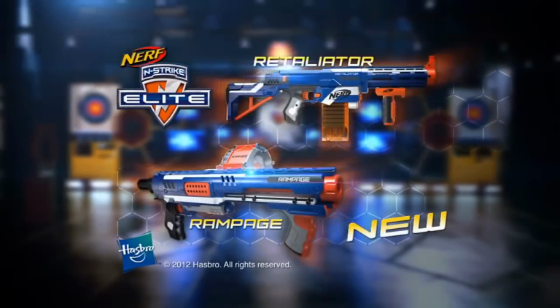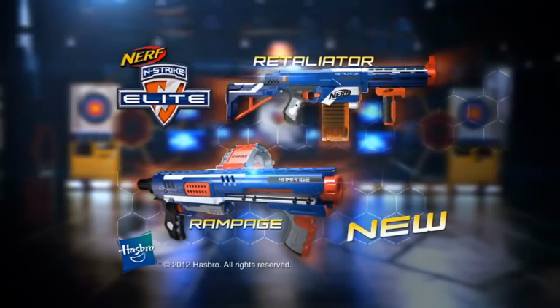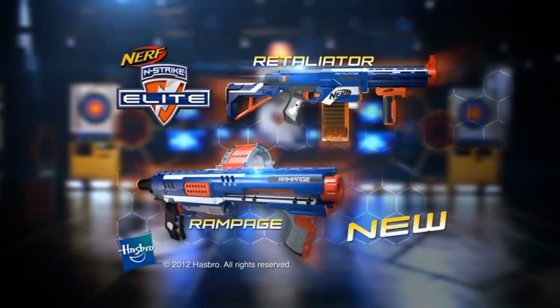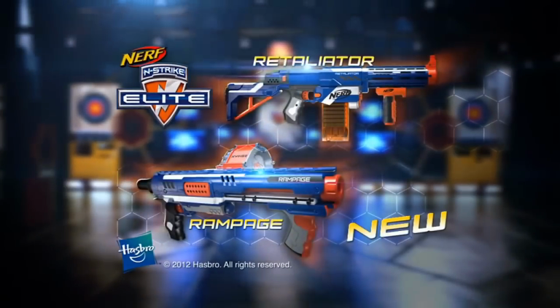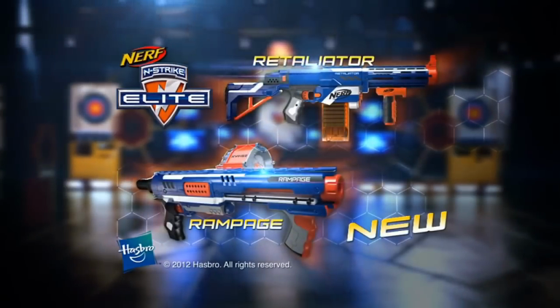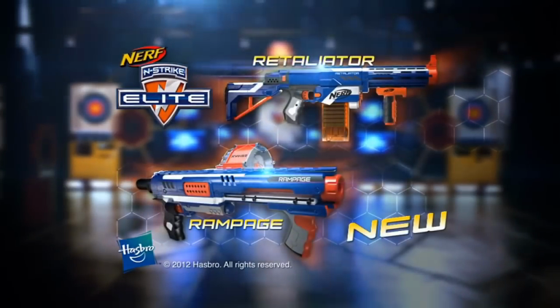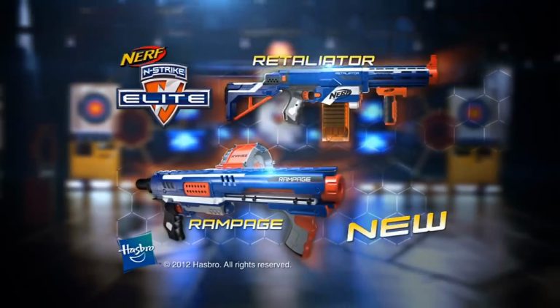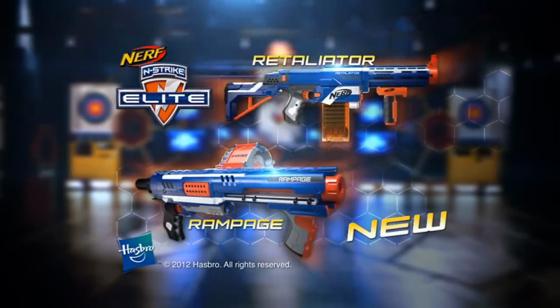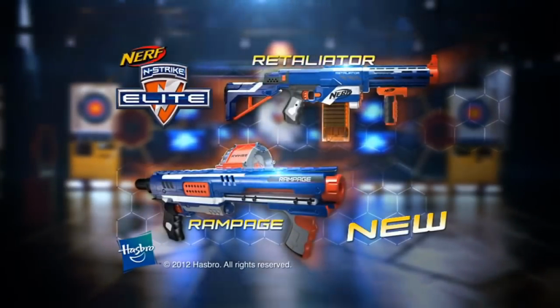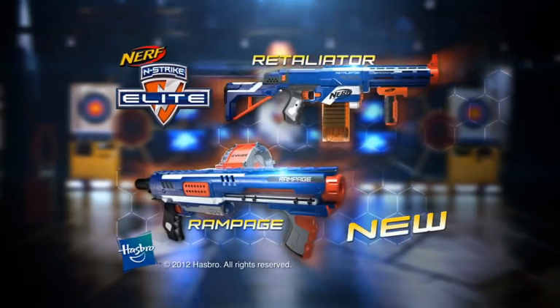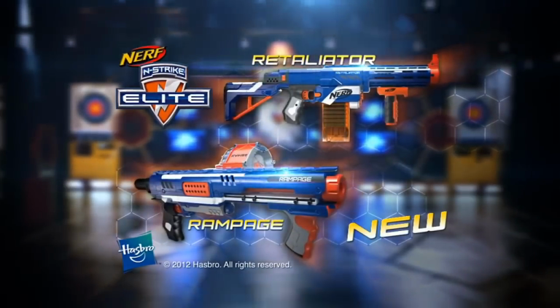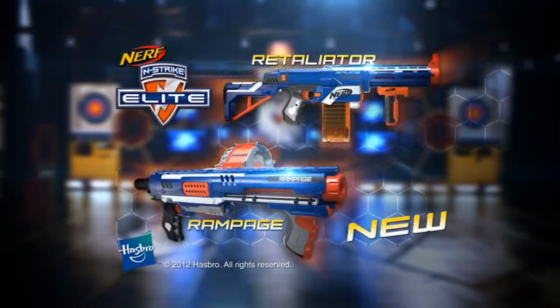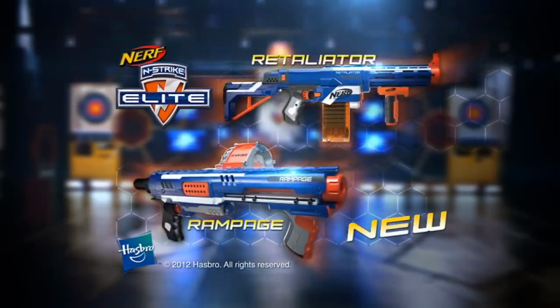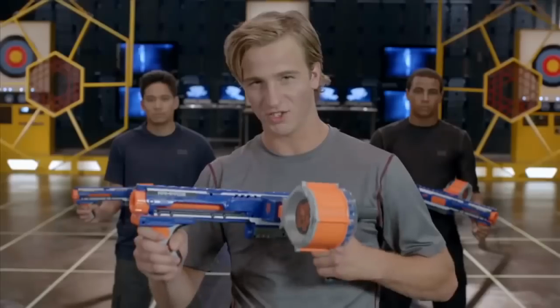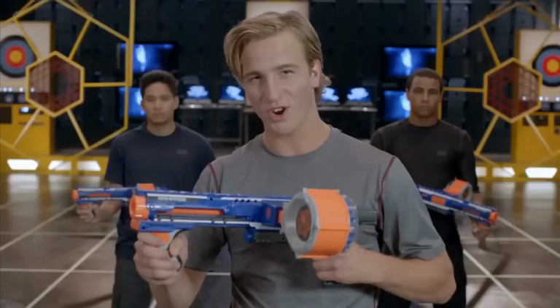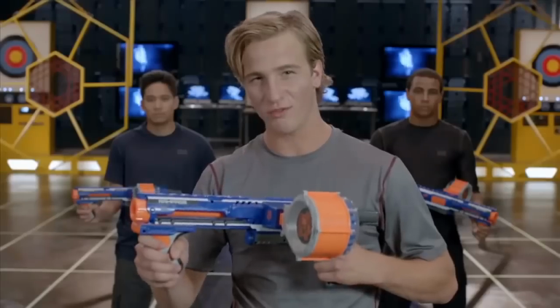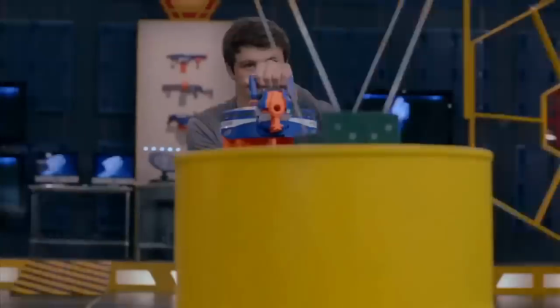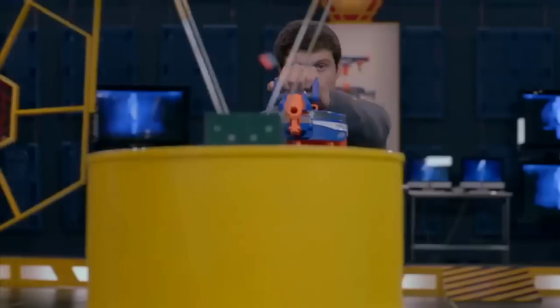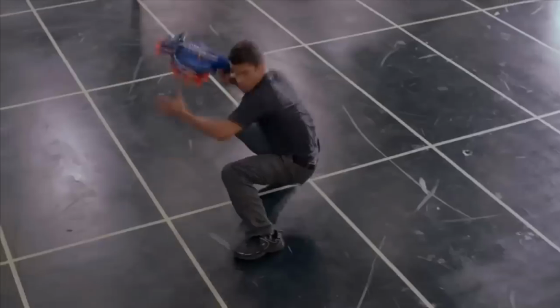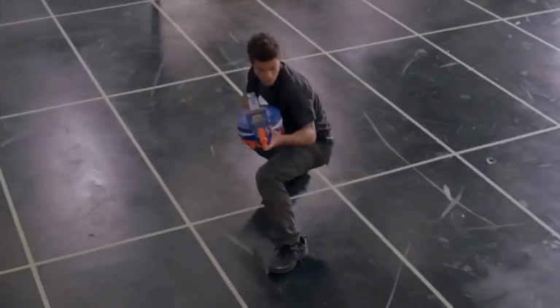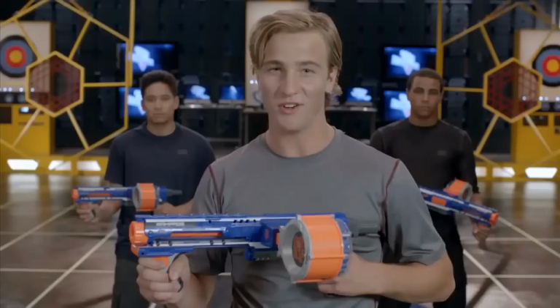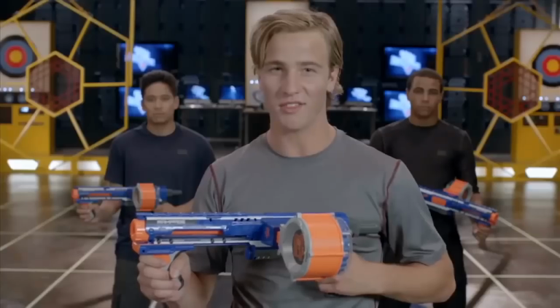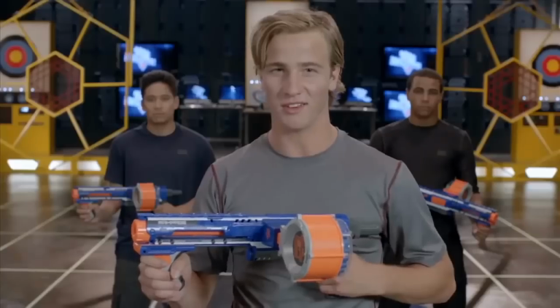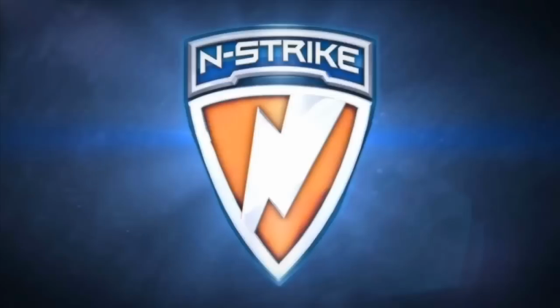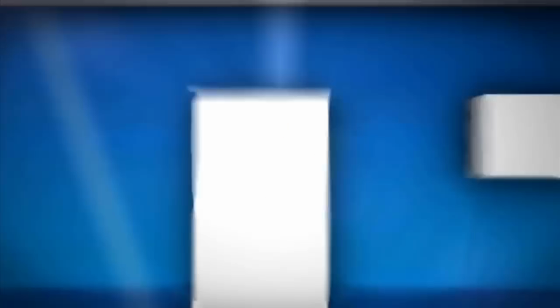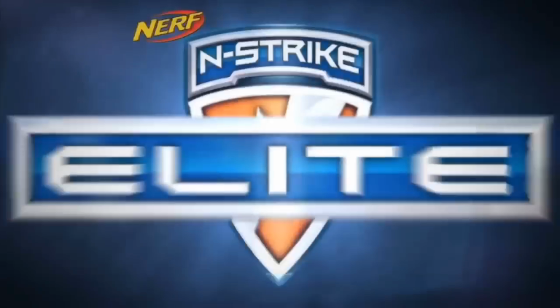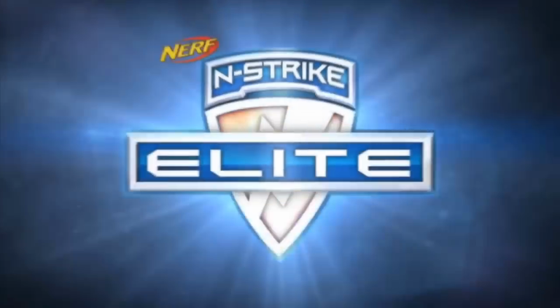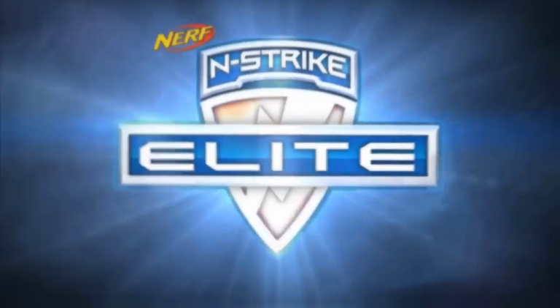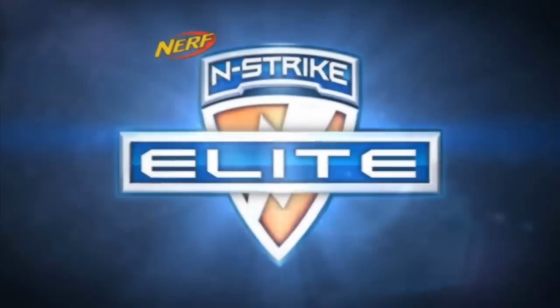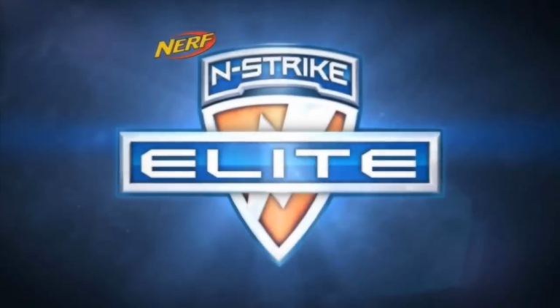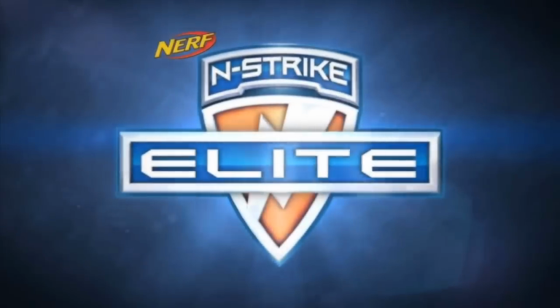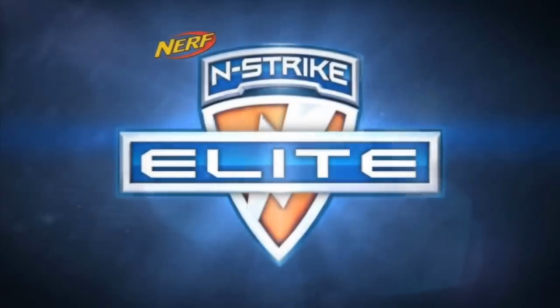New N-Strike Elite Retaliator and Rampage, each sold separately. It's Nerf — Nerf or nothing. Nerf N-Strike Elite.